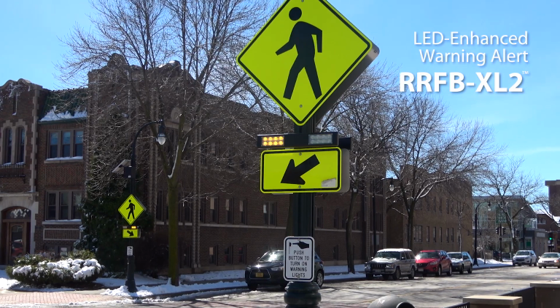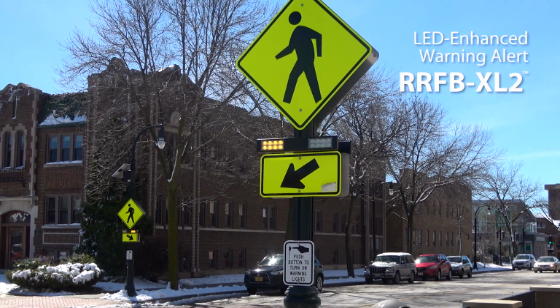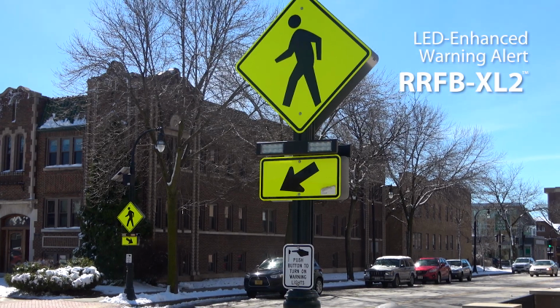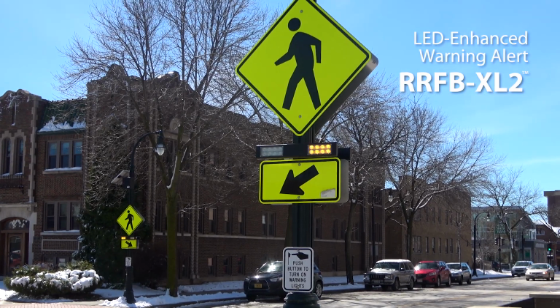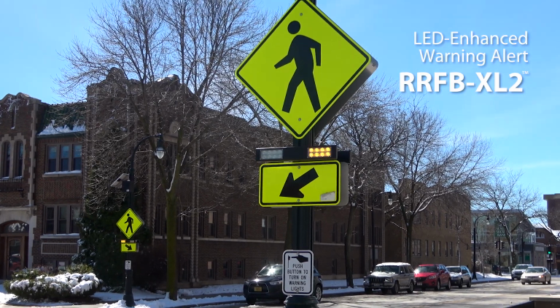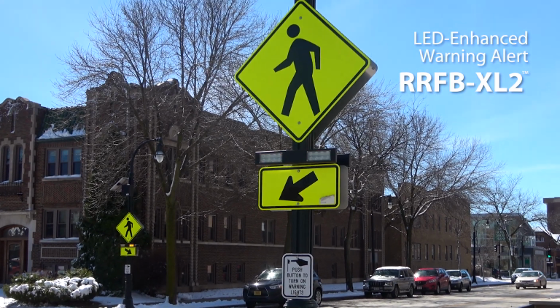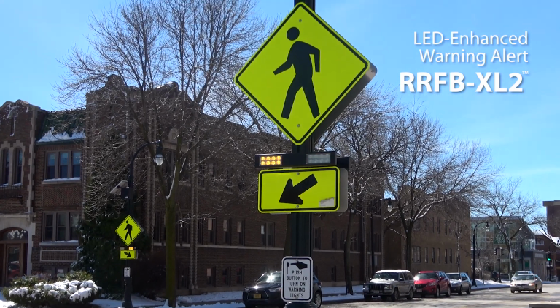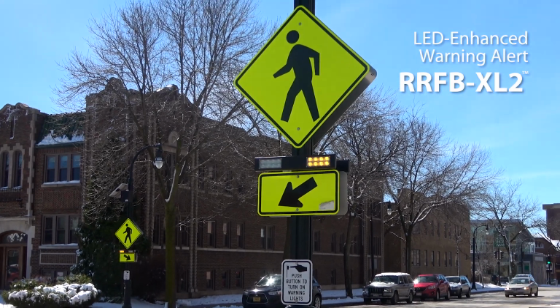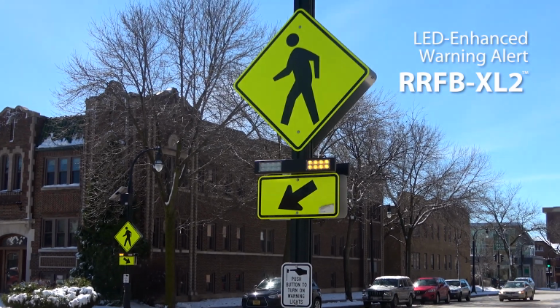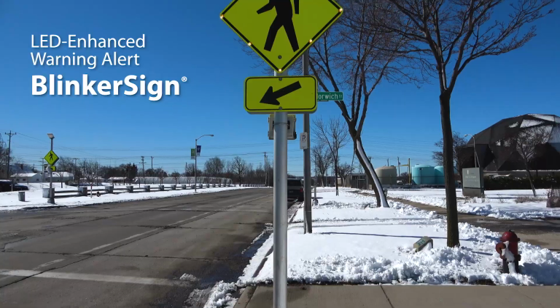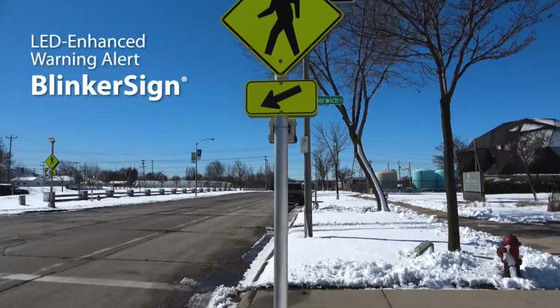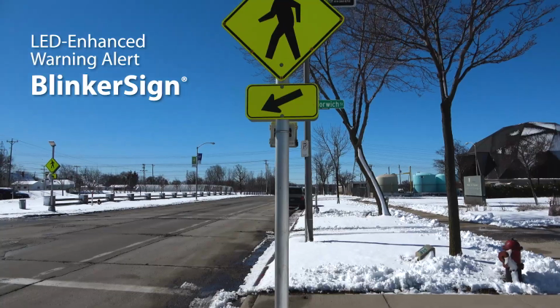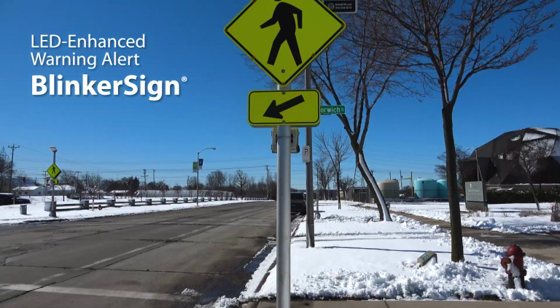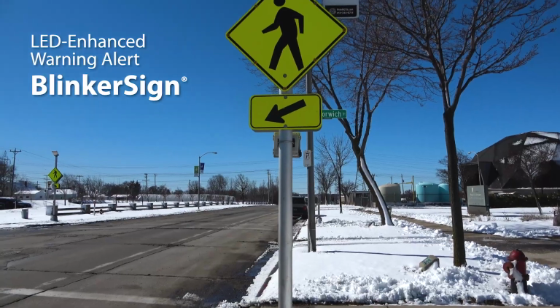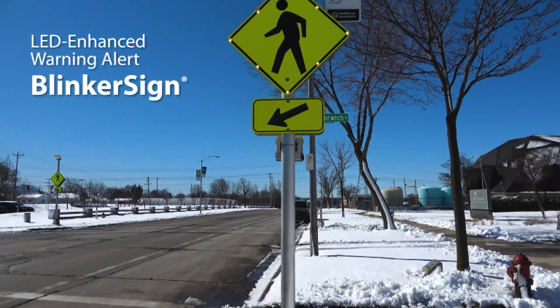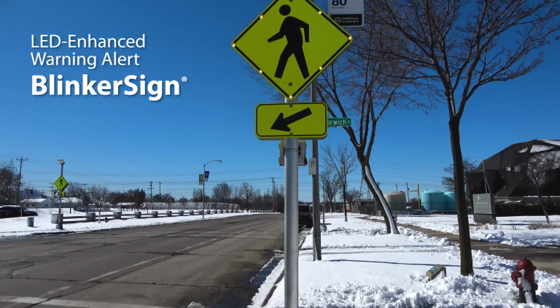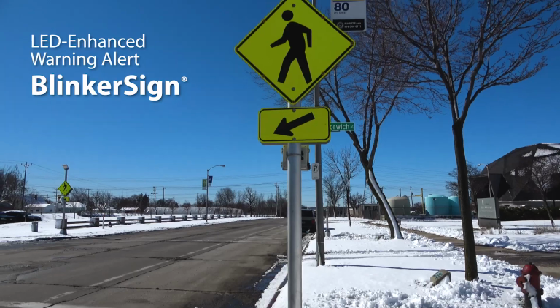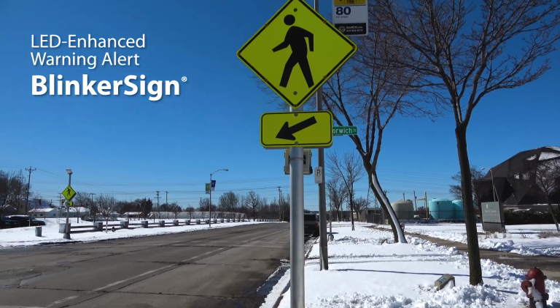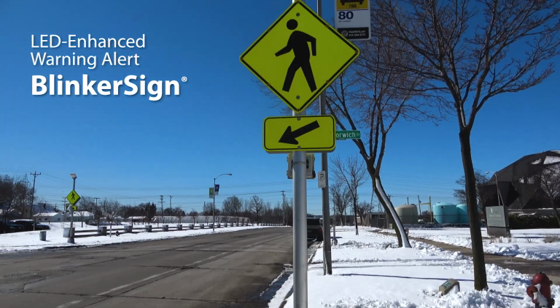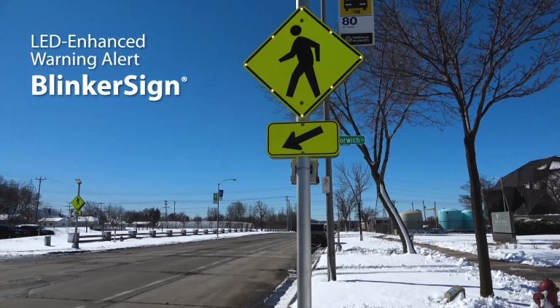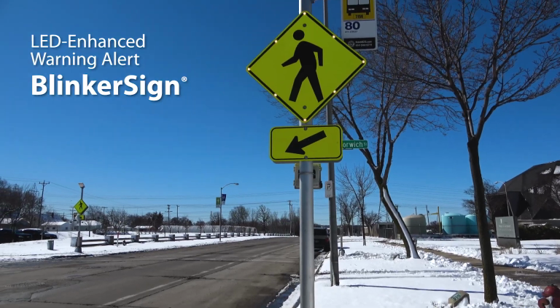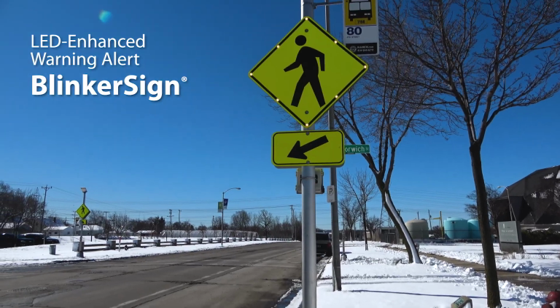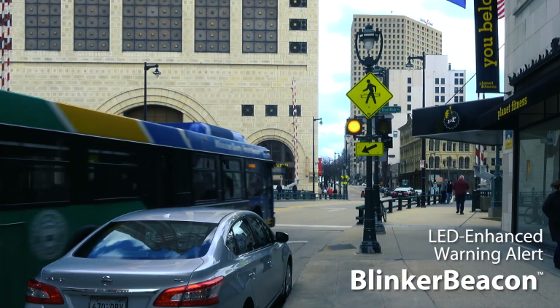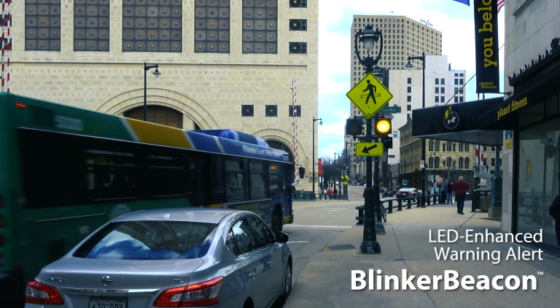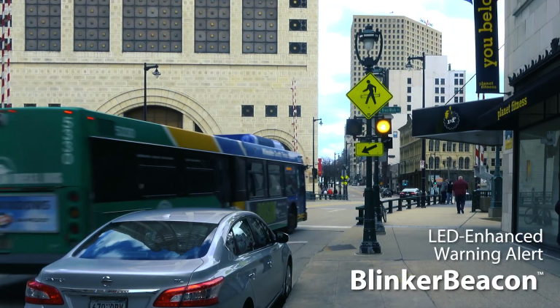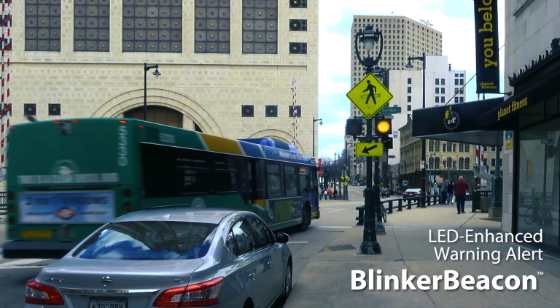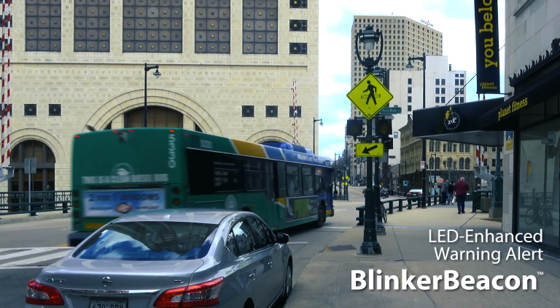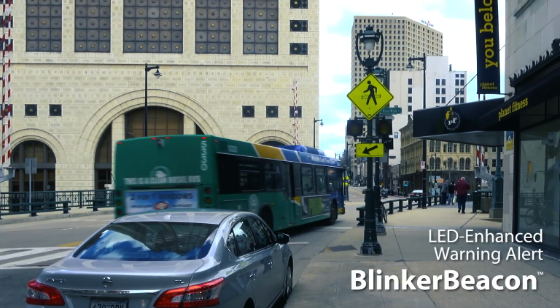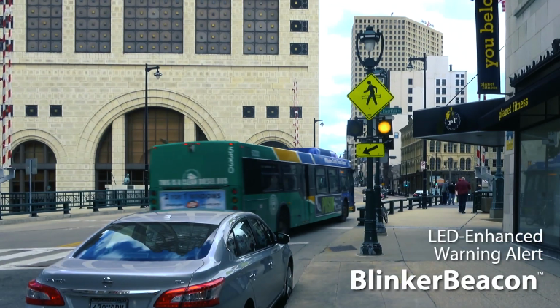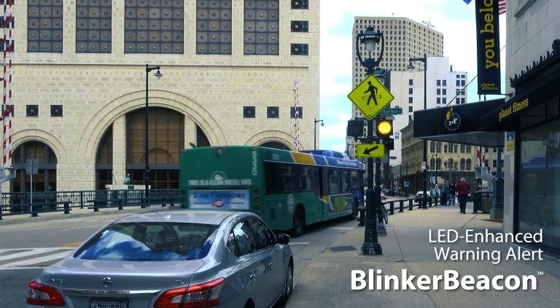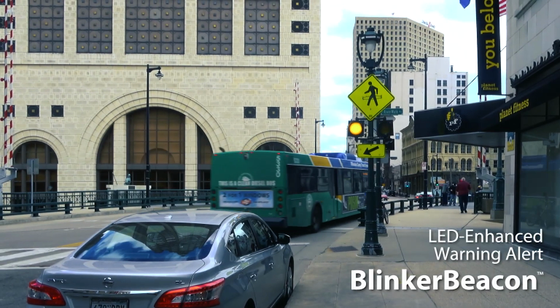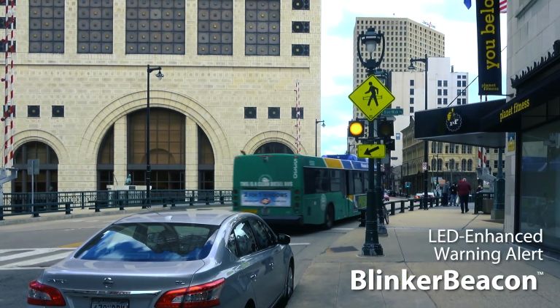A wide range of LED-enhanced warning alerts grab the driver's attention and increase their yield rates to pedestrians.